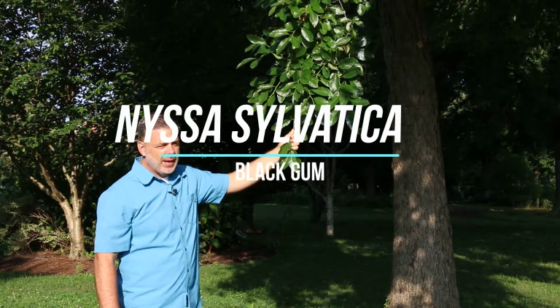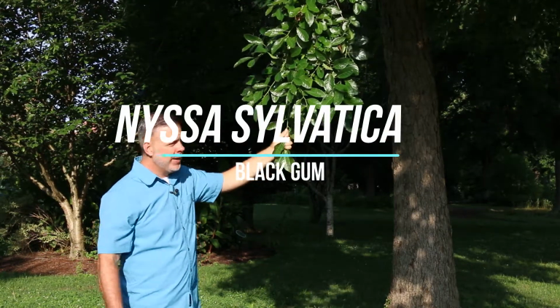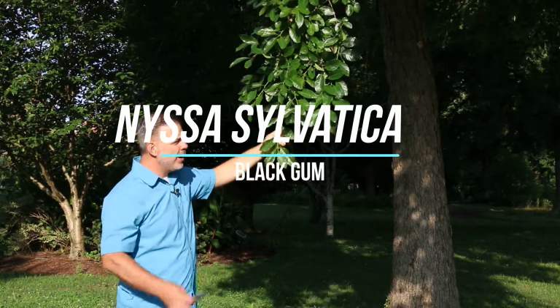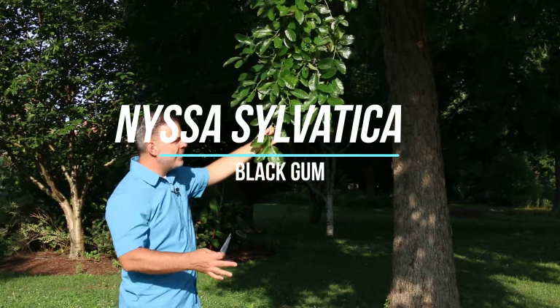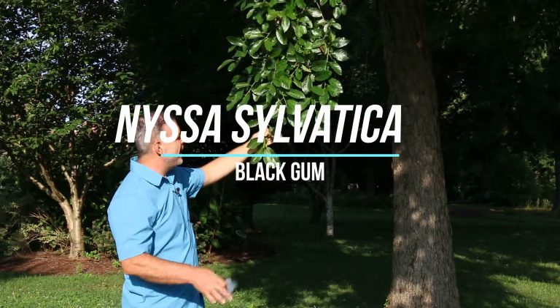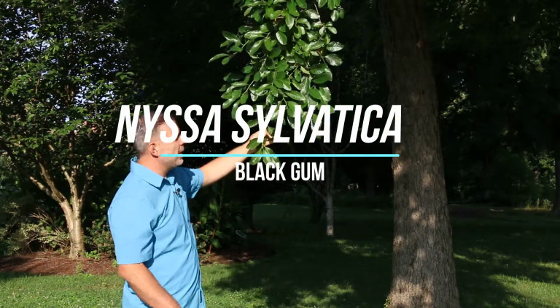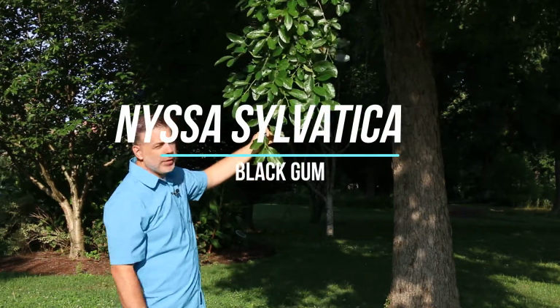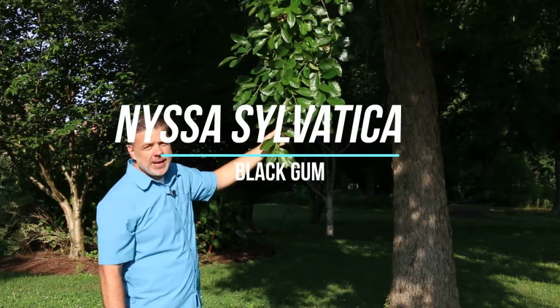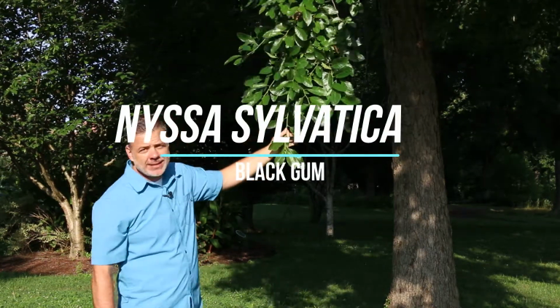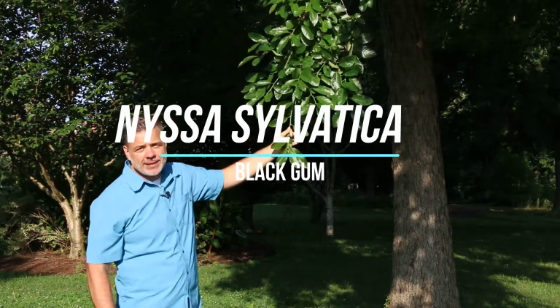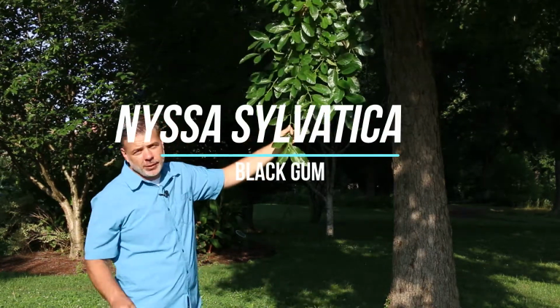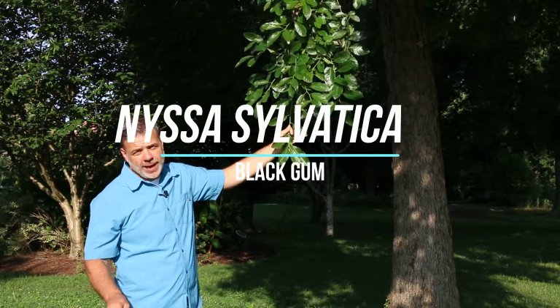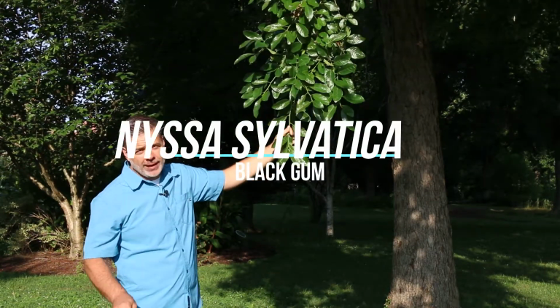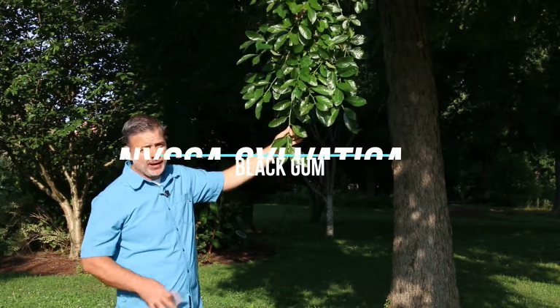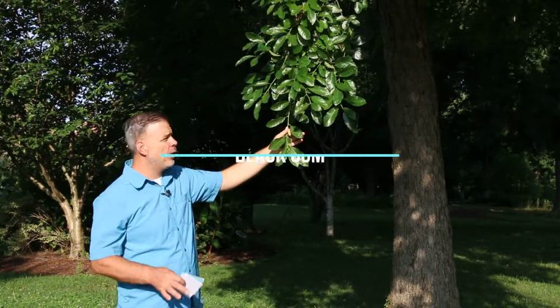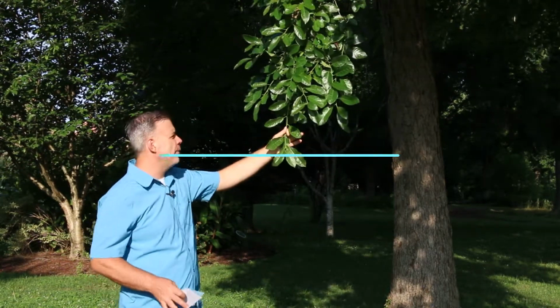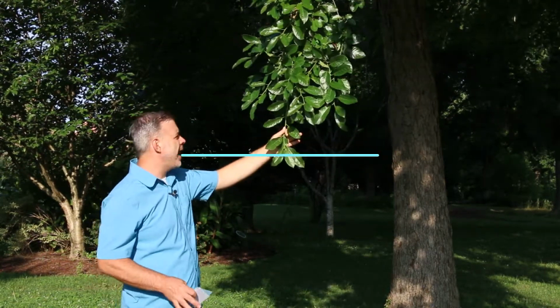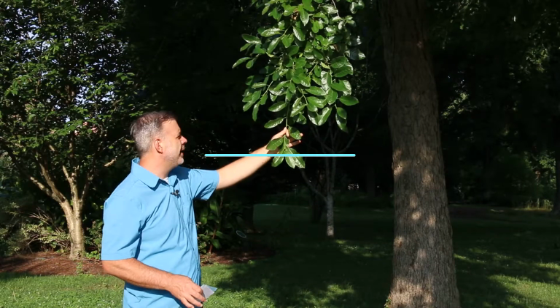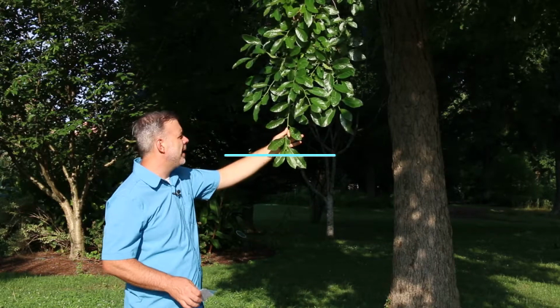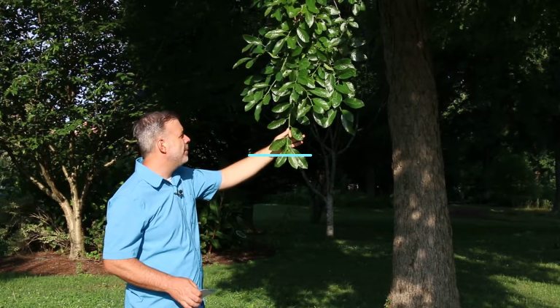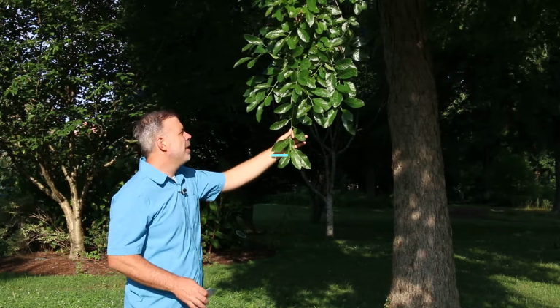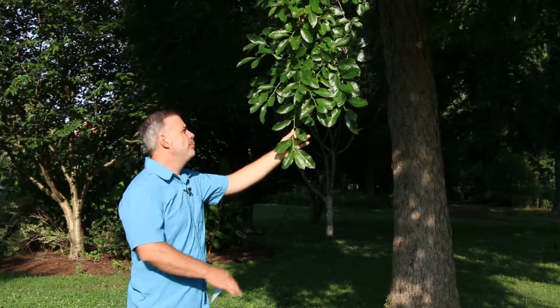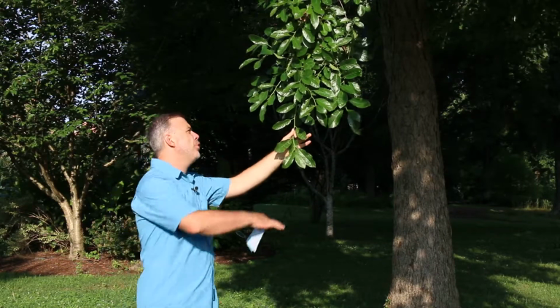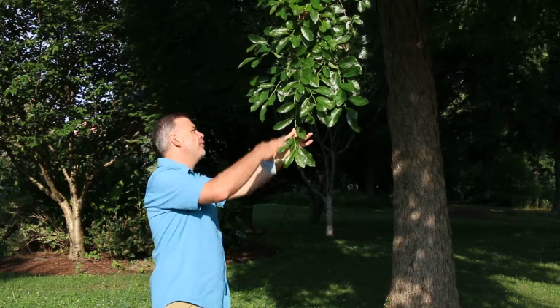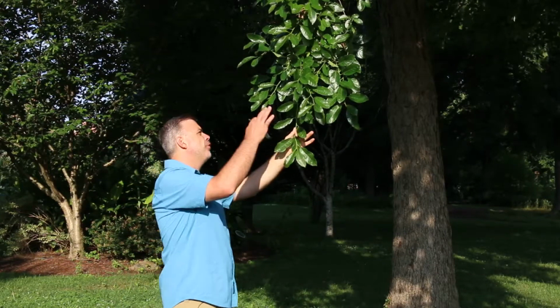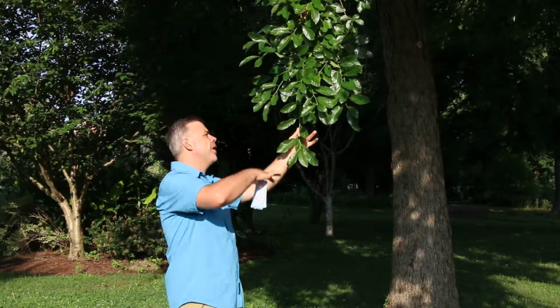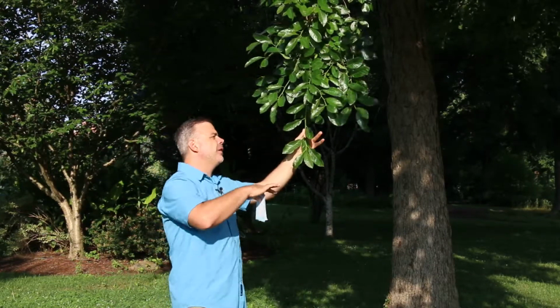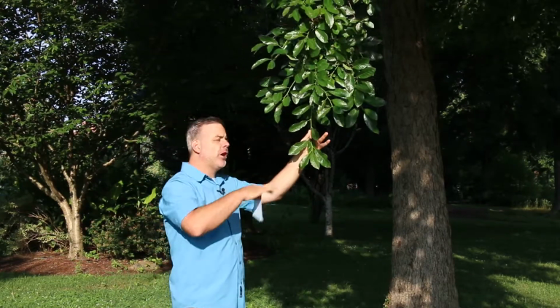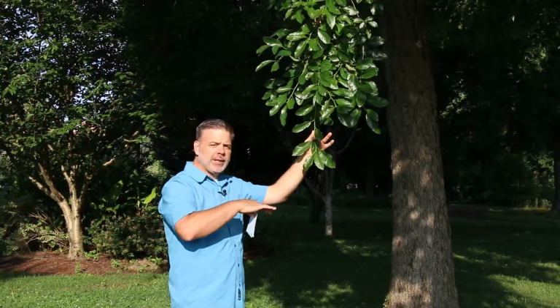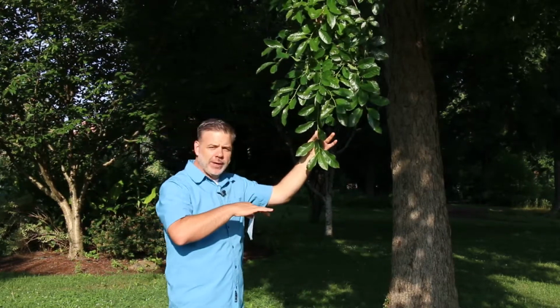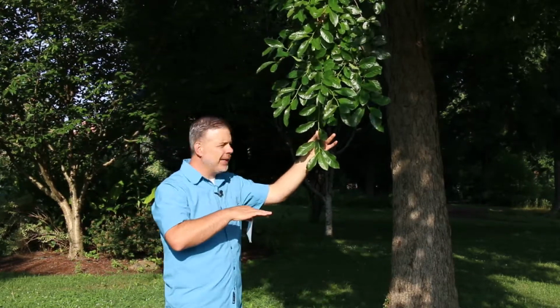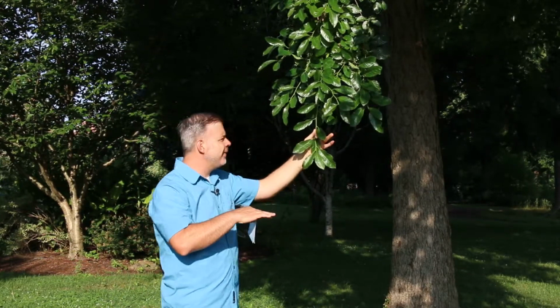Here I'm standing with Nyssa sylvatica, or black gum. Beautiful glossy green leaves.